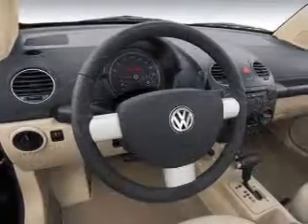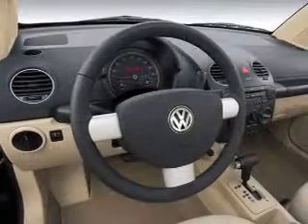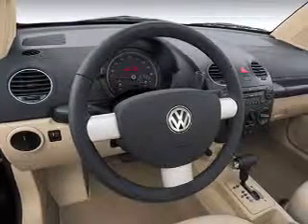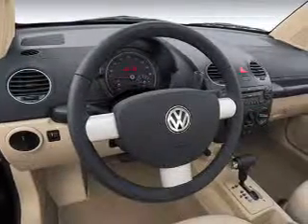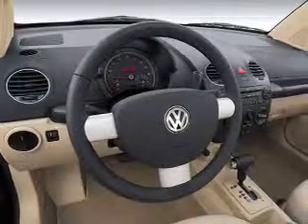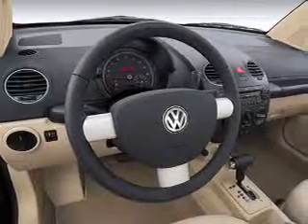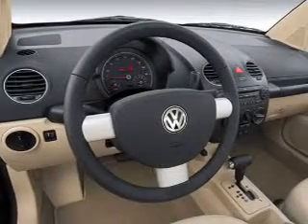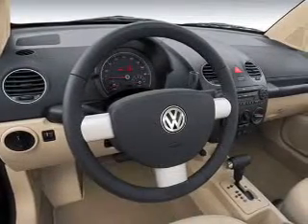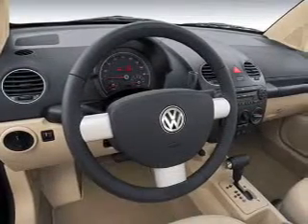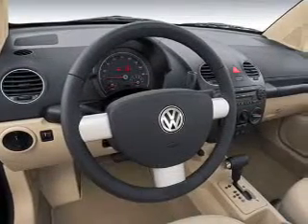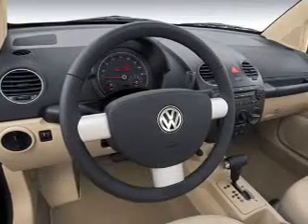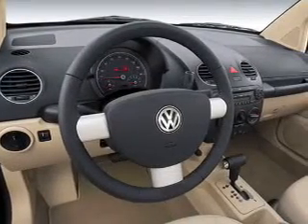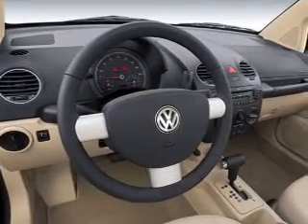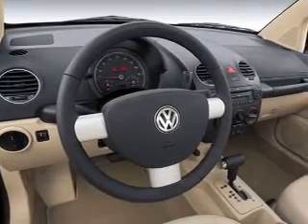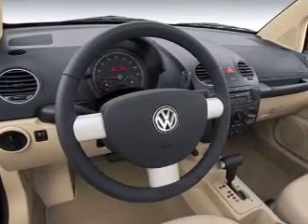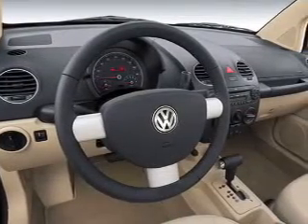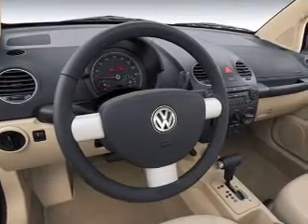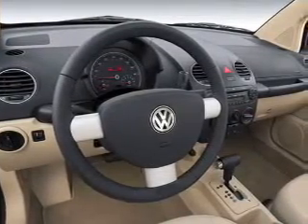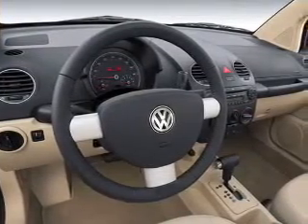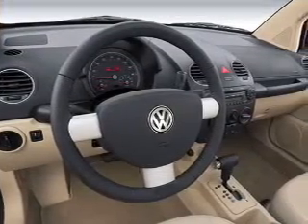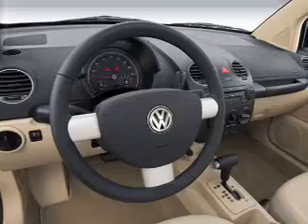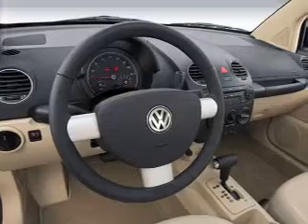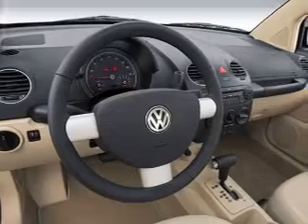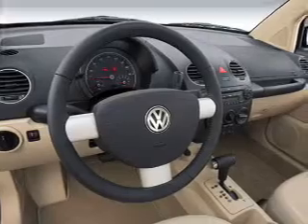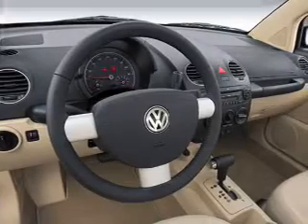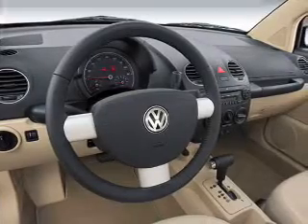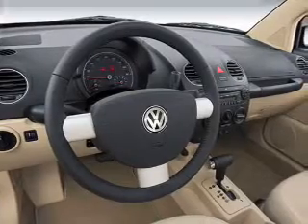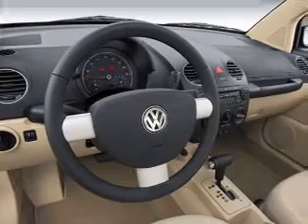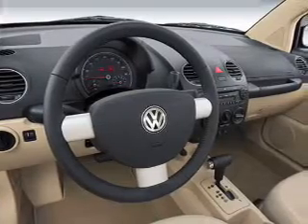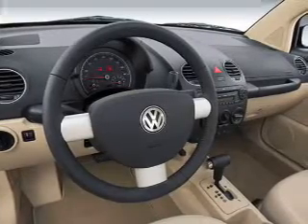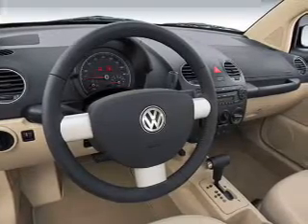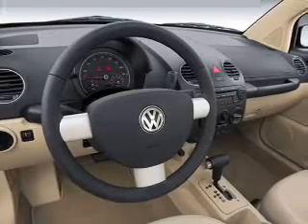Cruise control, power mirrors, power steering, an adjustable tilt steering wheel, air conditioning.